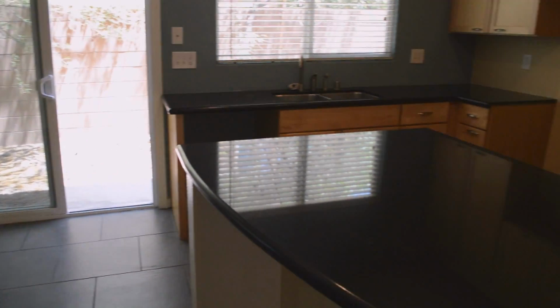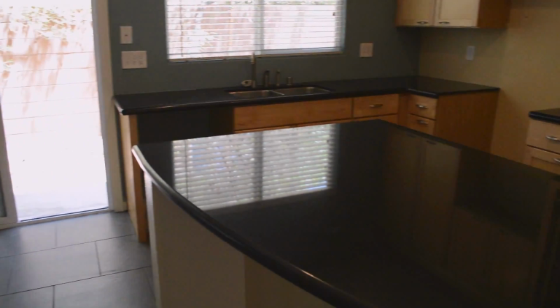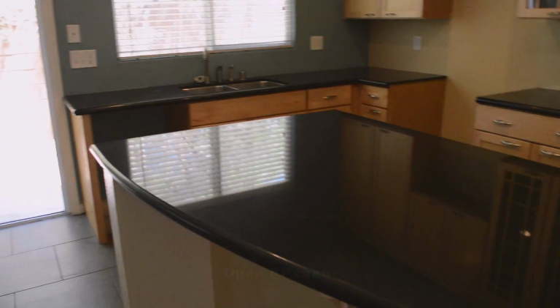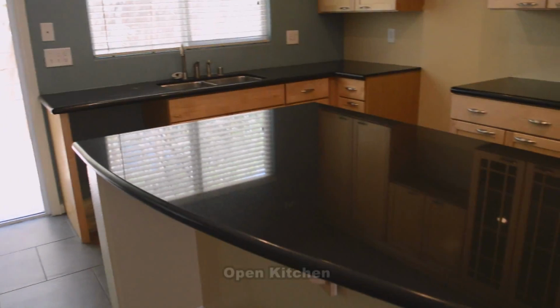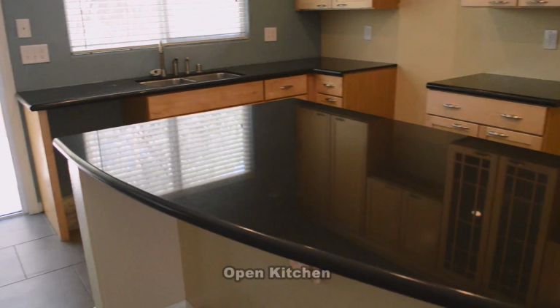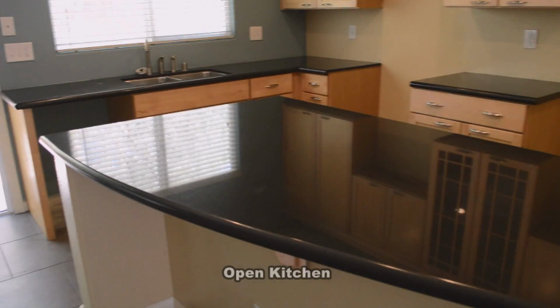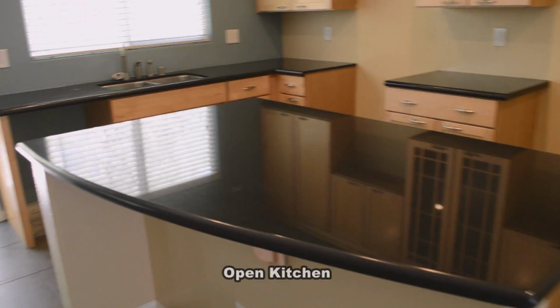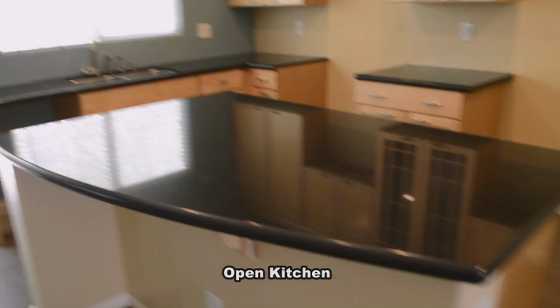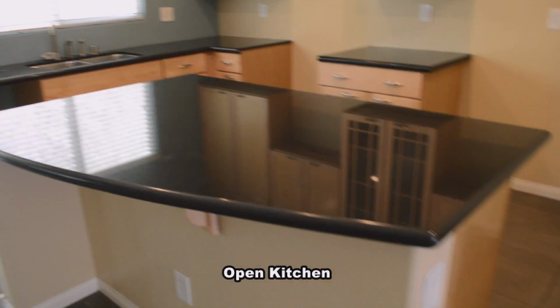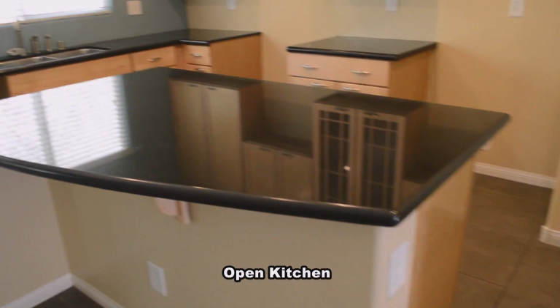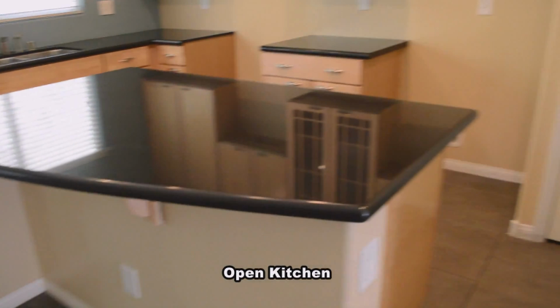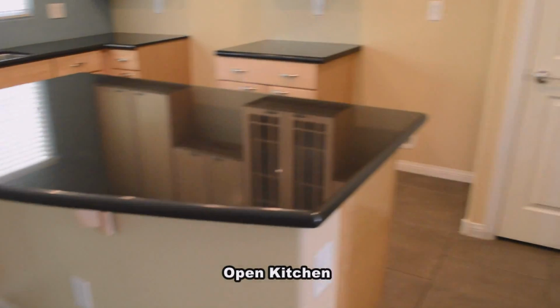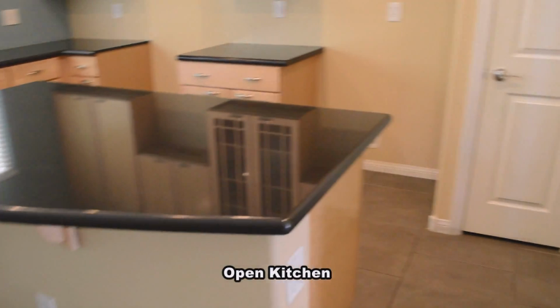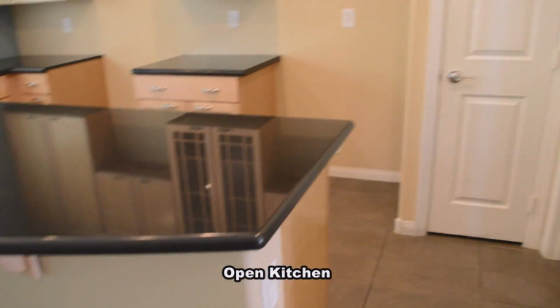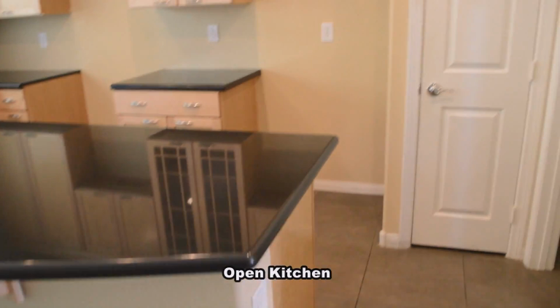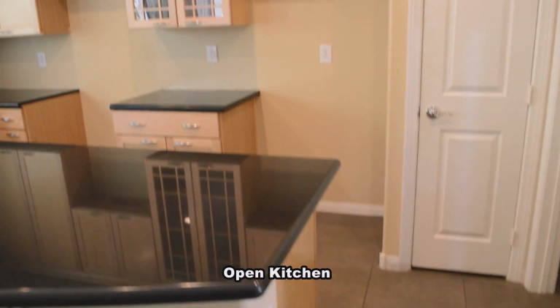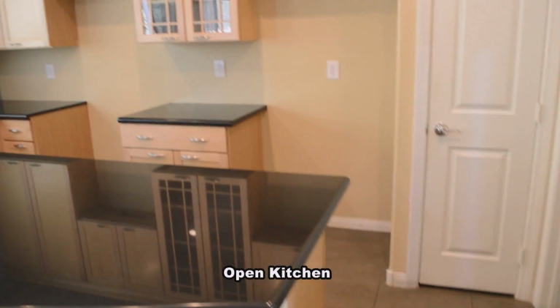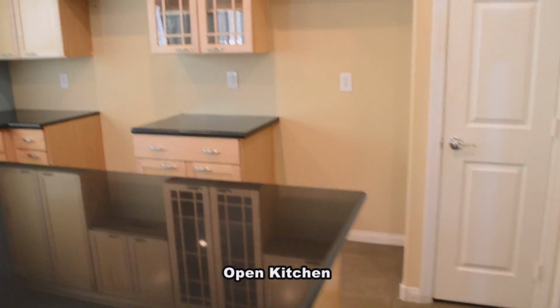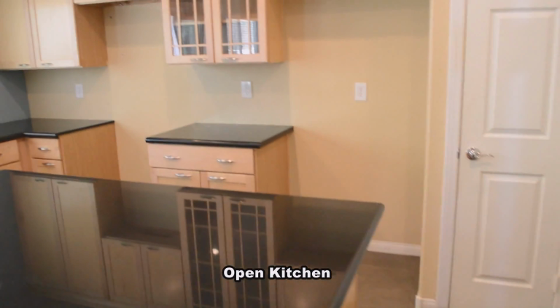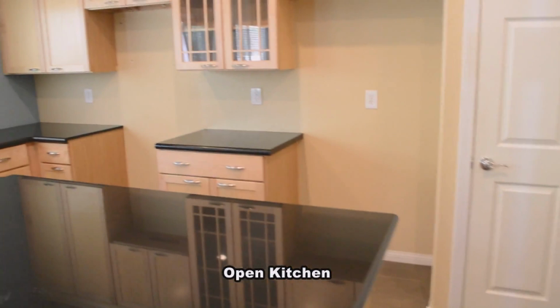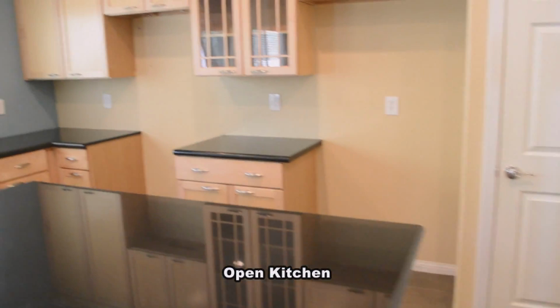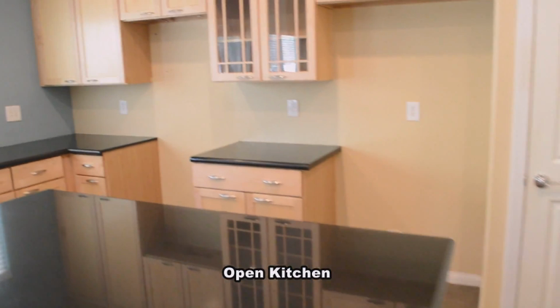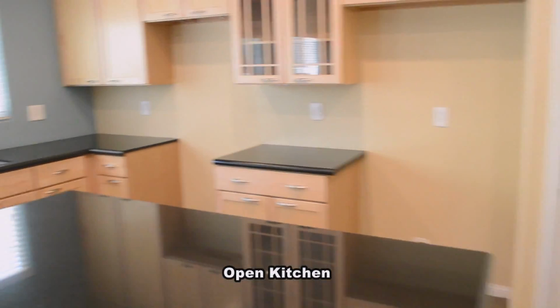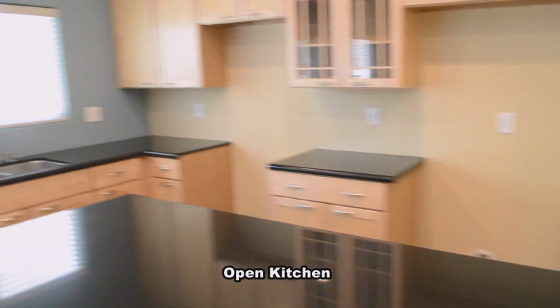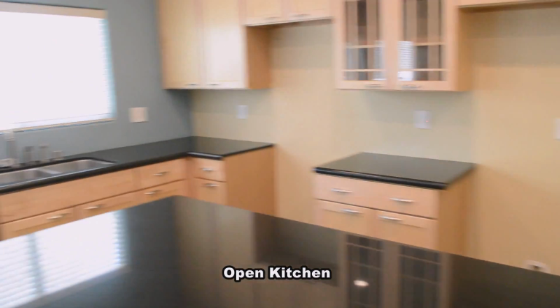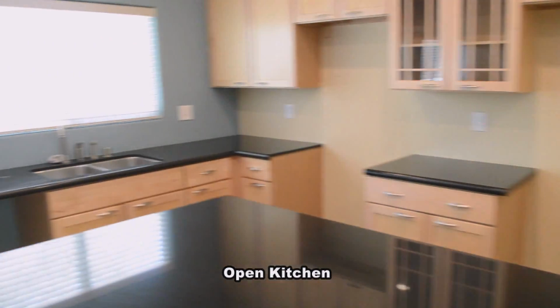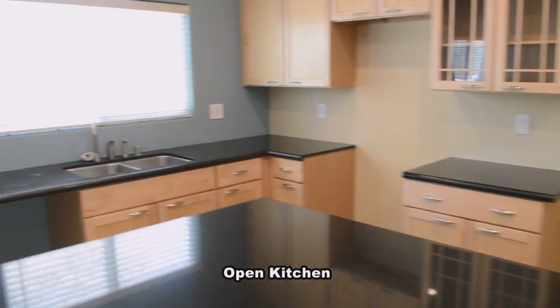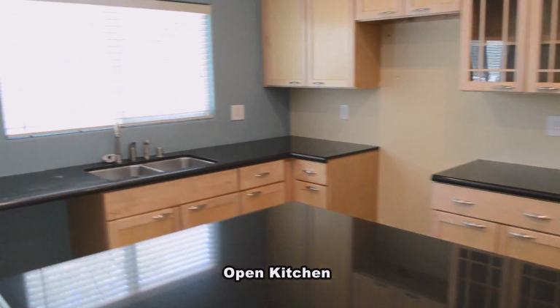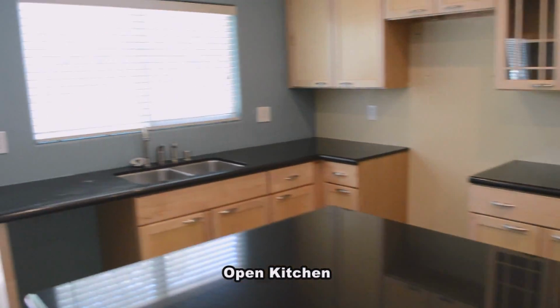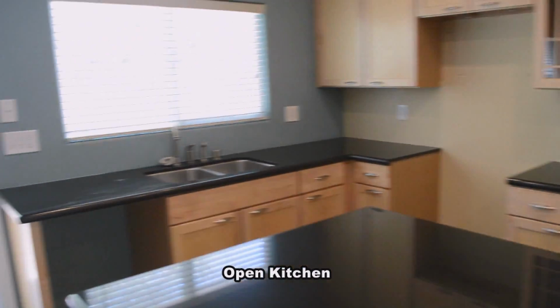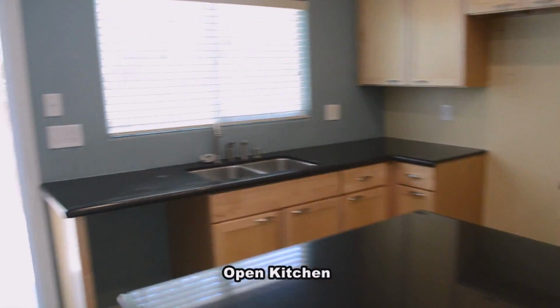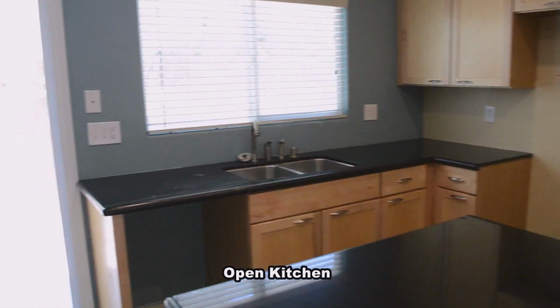The kitchen has a center island, granite counters, custom cabinets, and will have all new appliances.